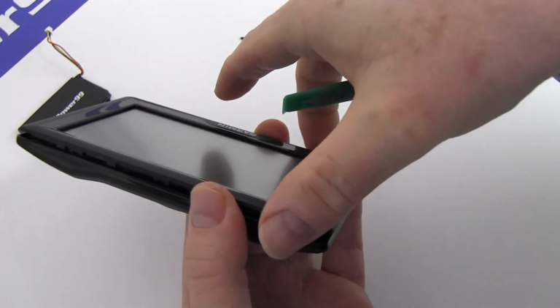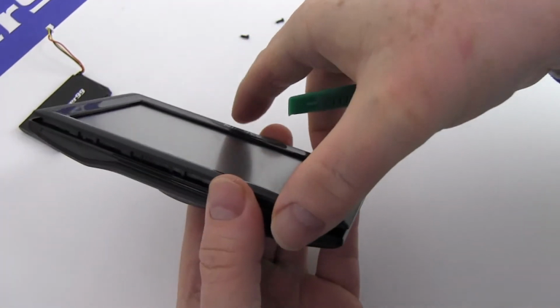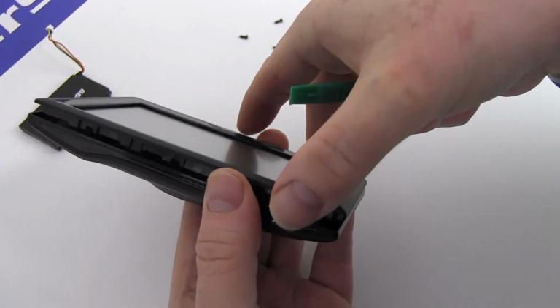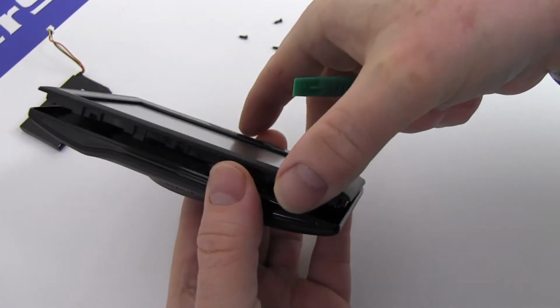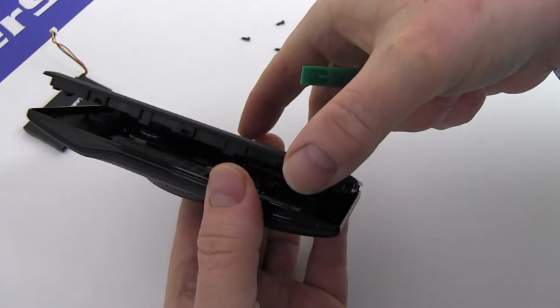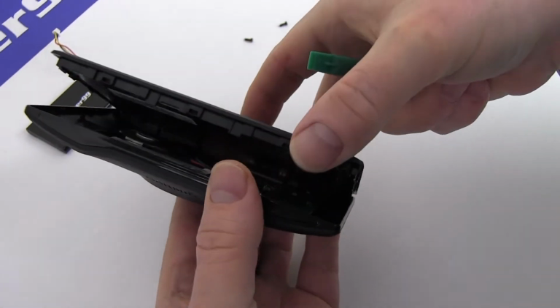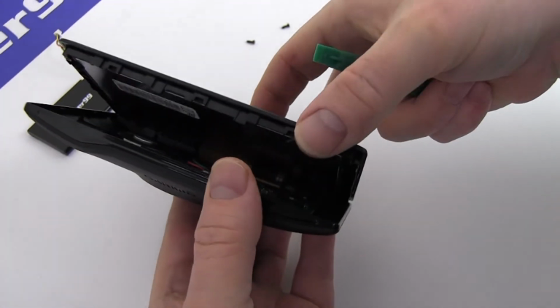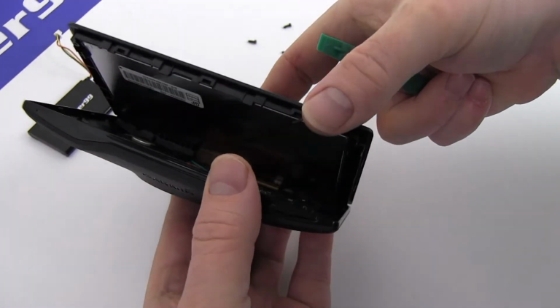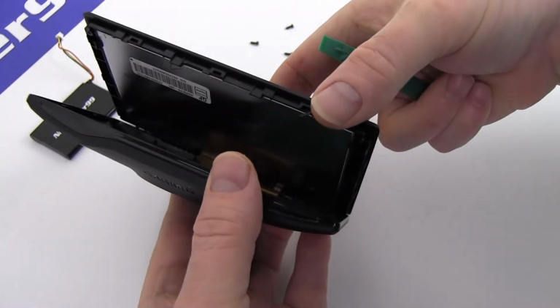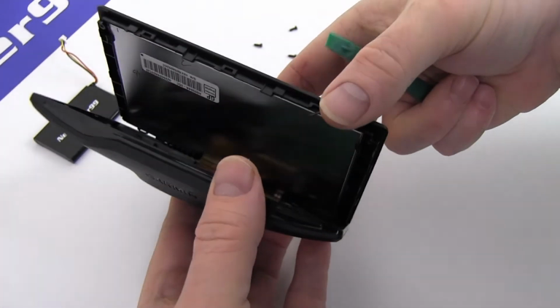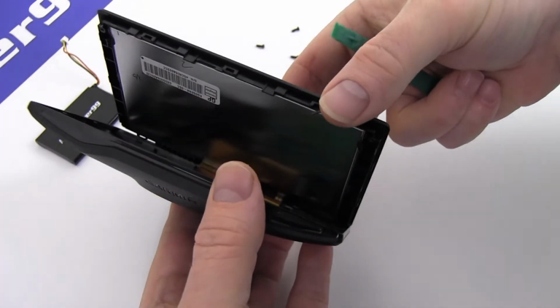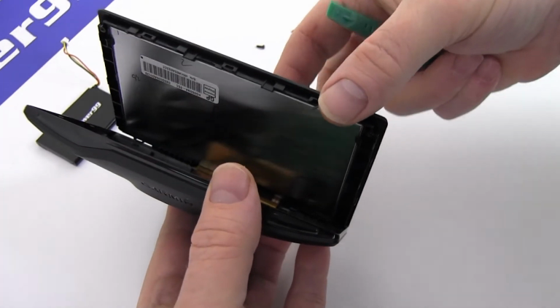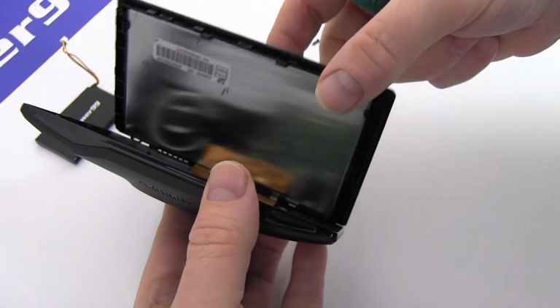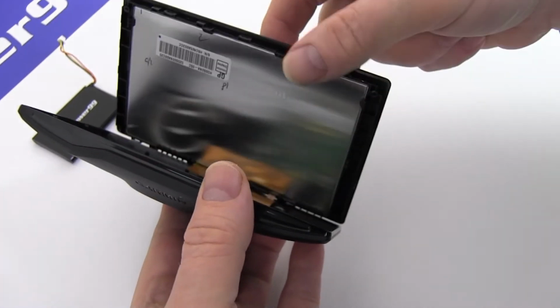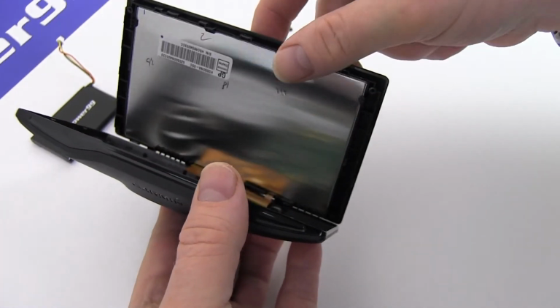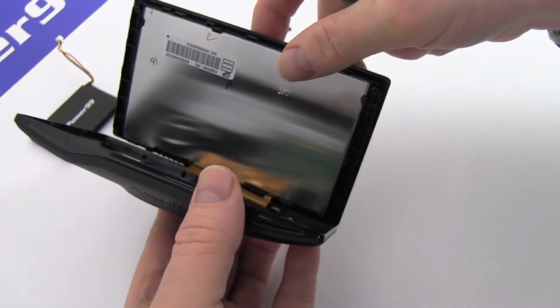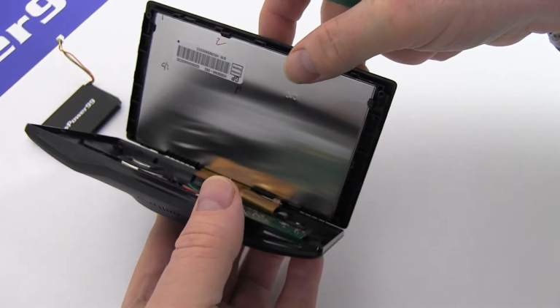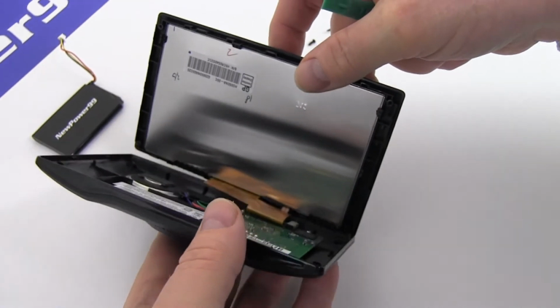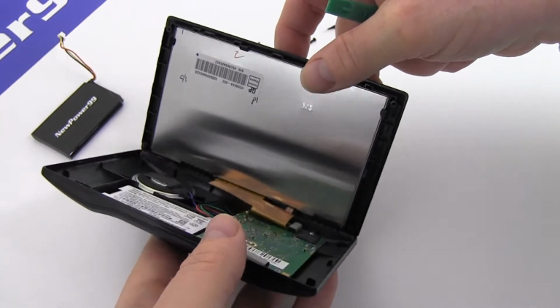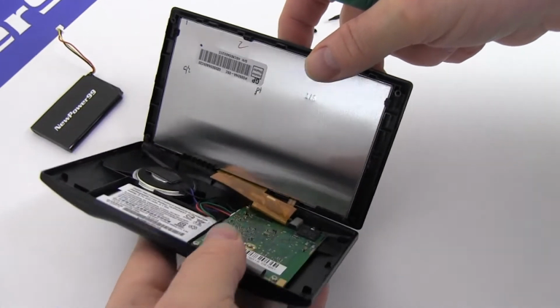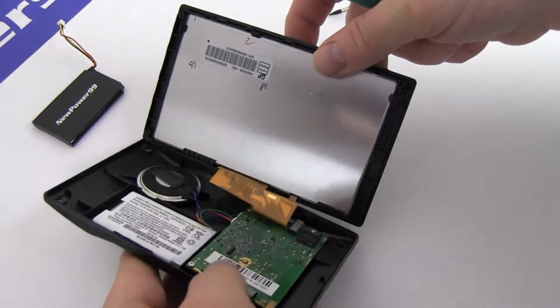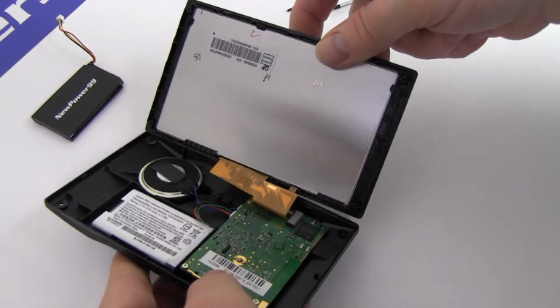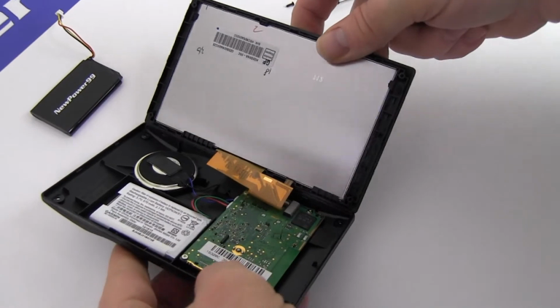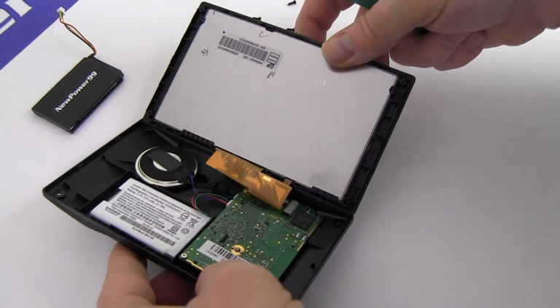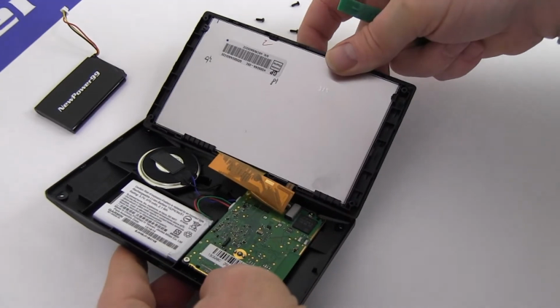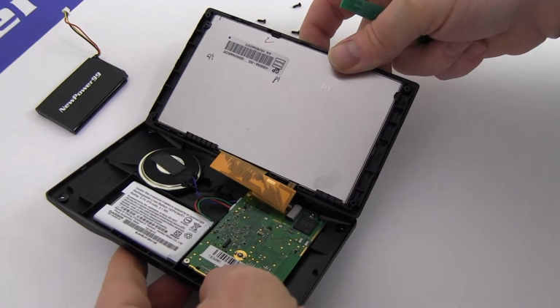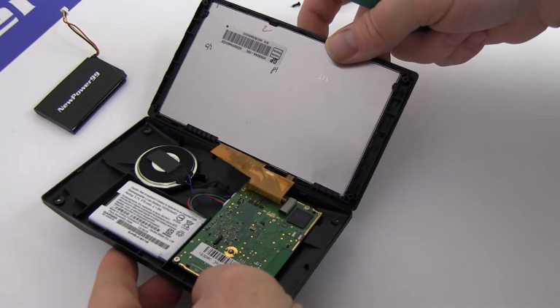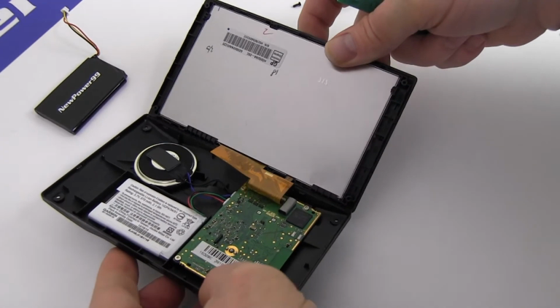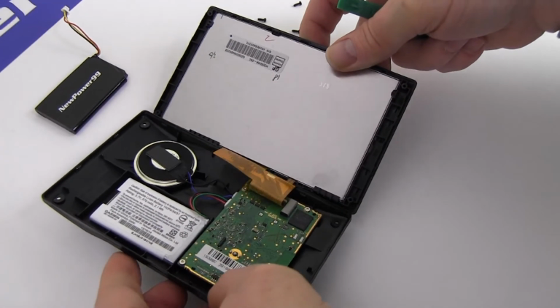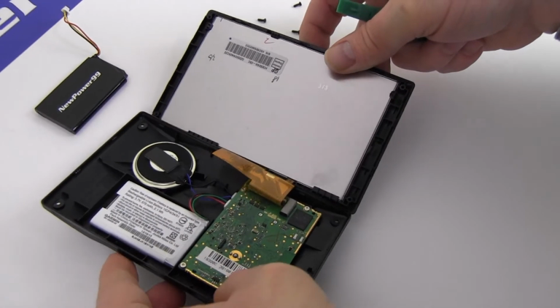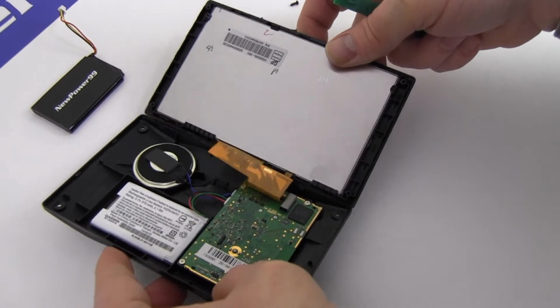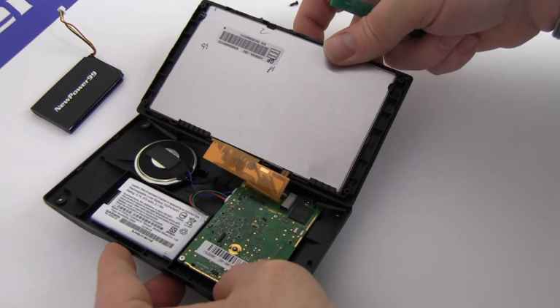Carefully open the device from the top, being careful not to put stress on the ribbon cable at the bottom of the unit.